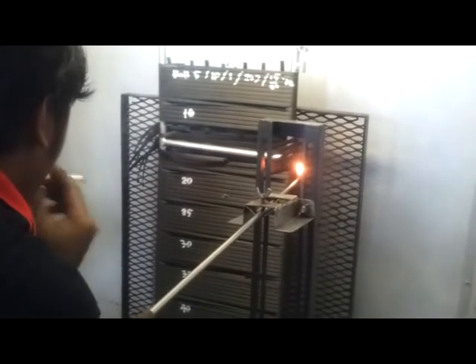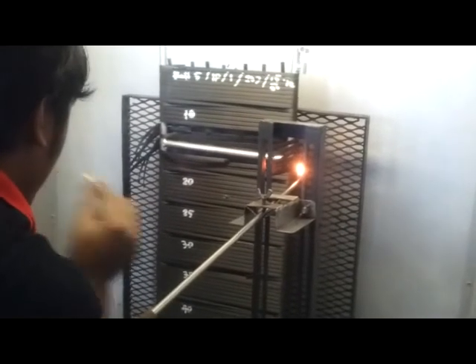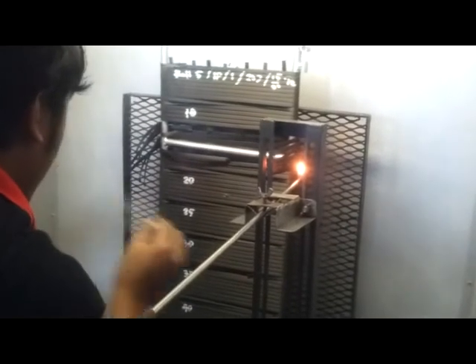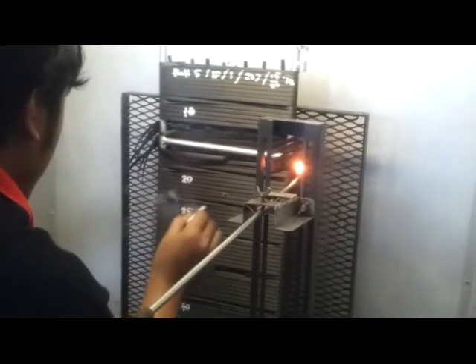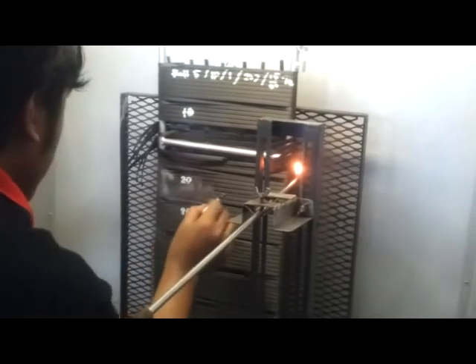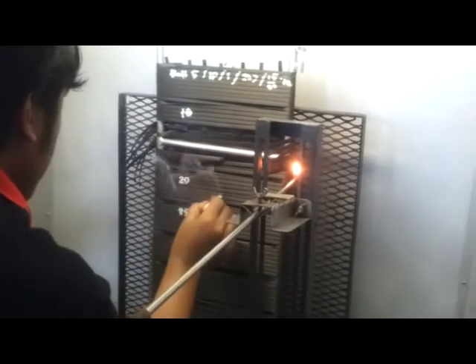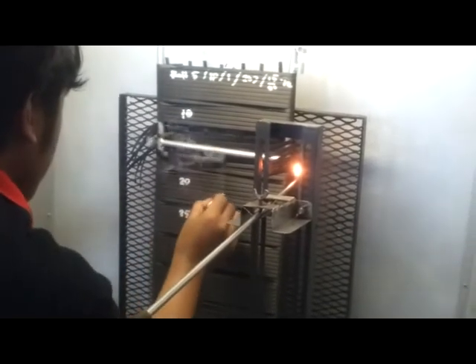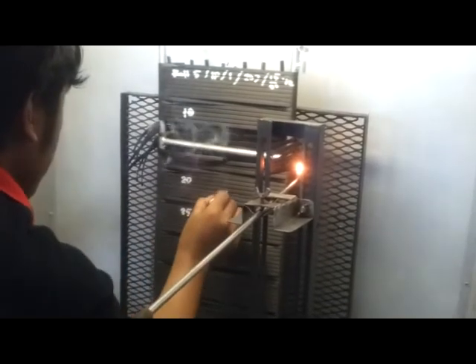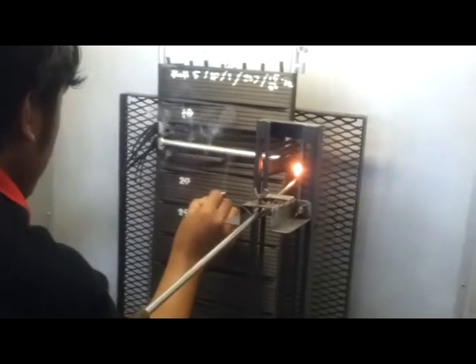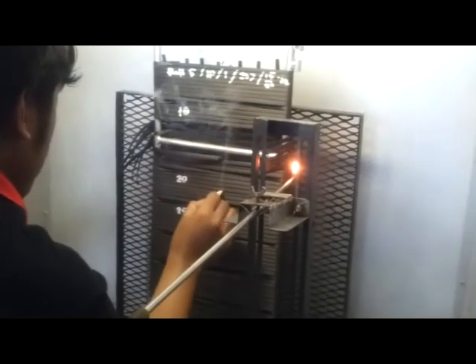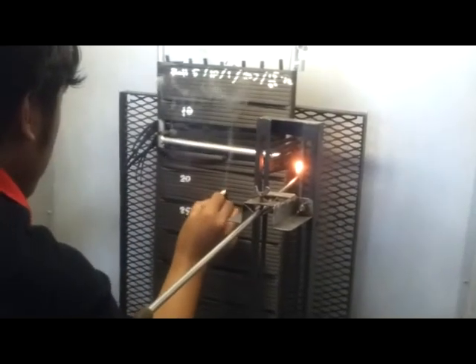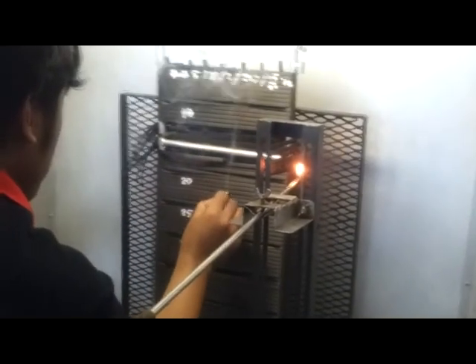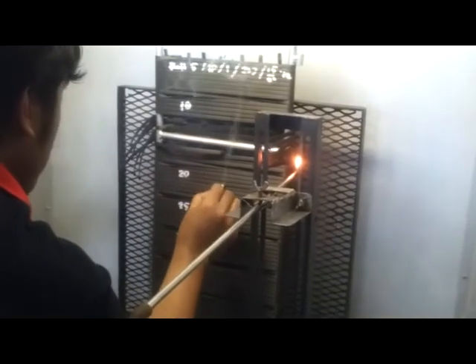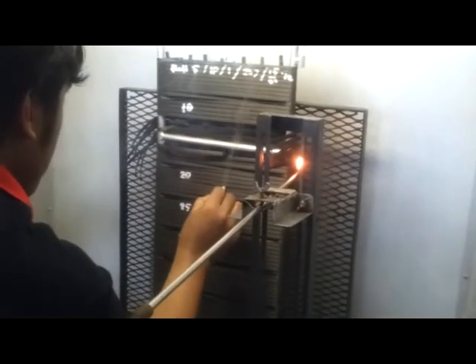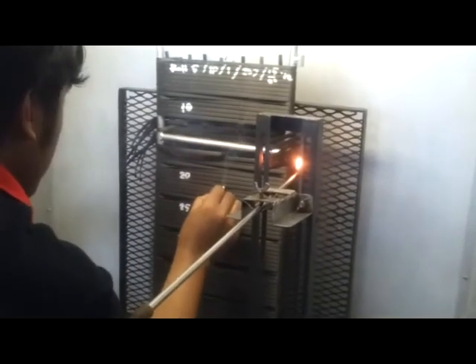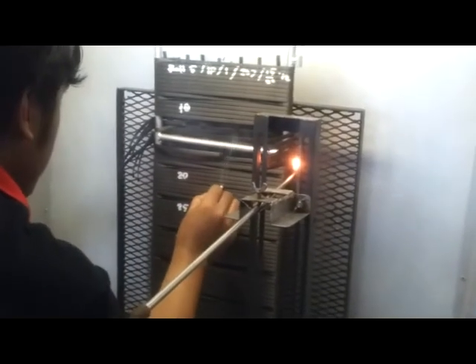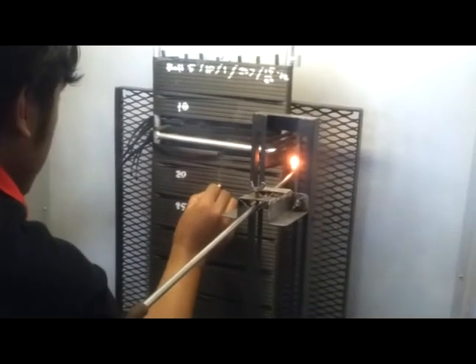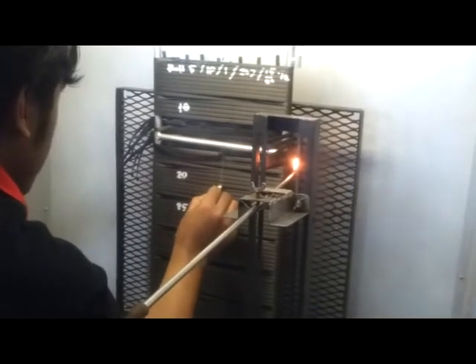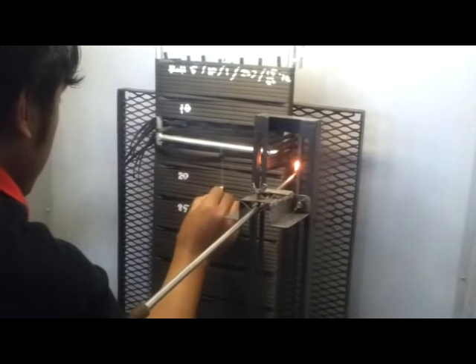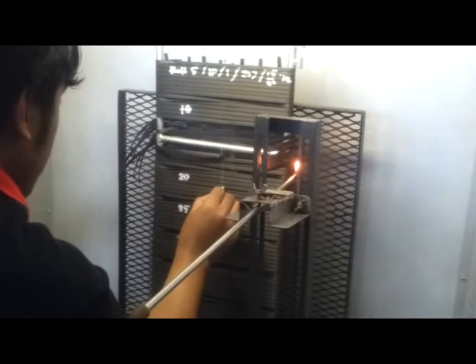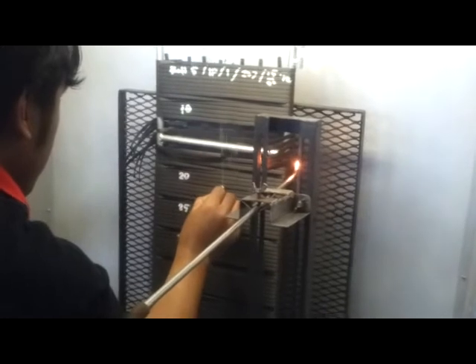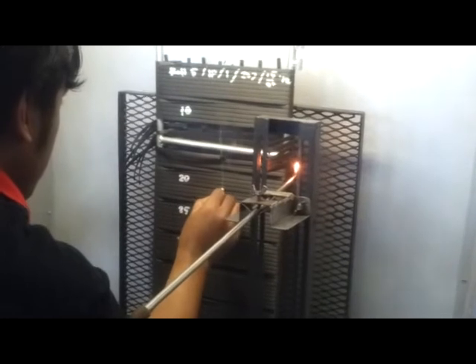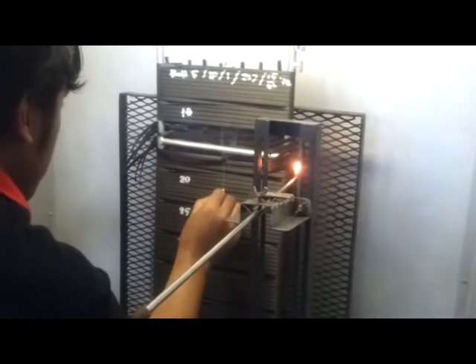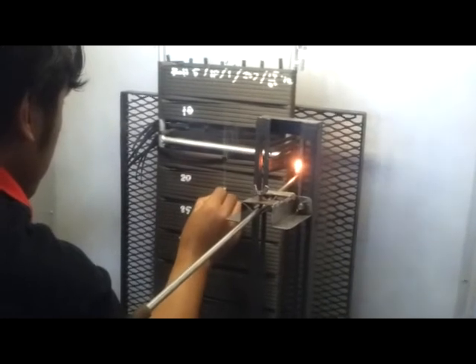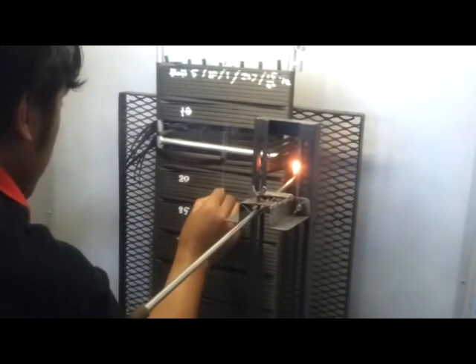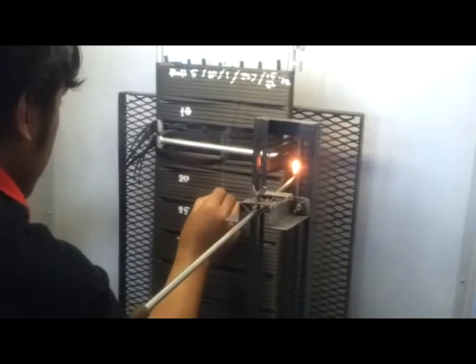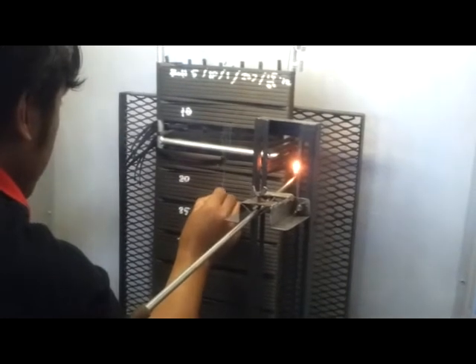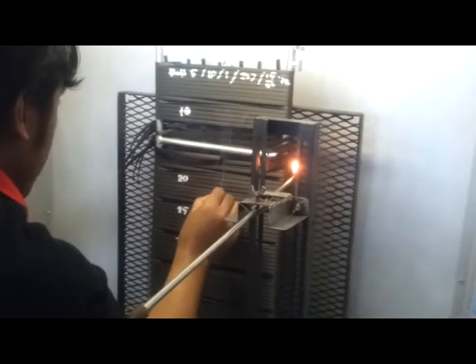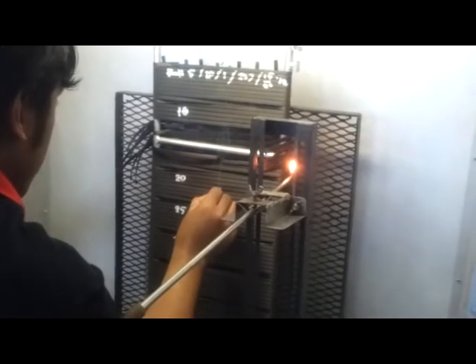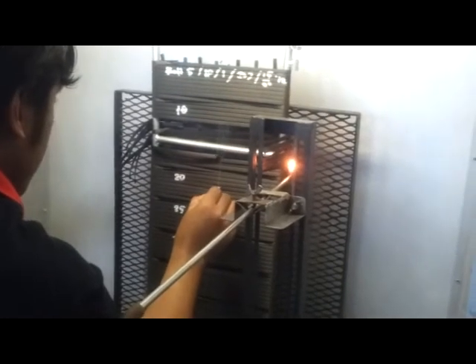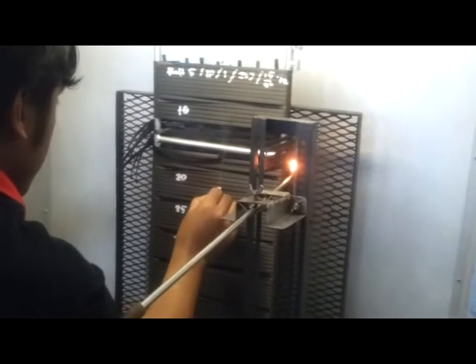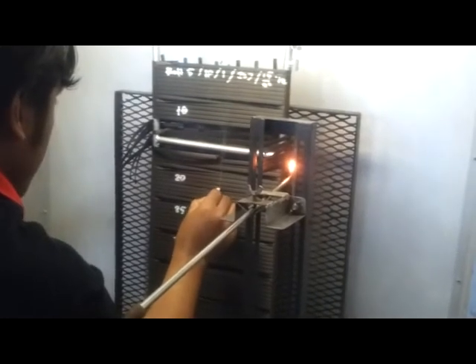Basically, the risk is if somebody flicked a cigarette onto it — this thing is not going to burn.